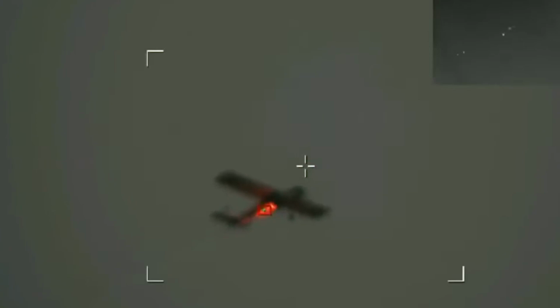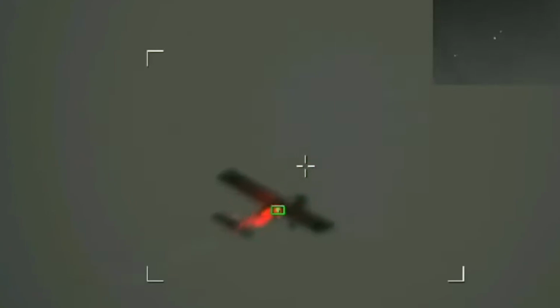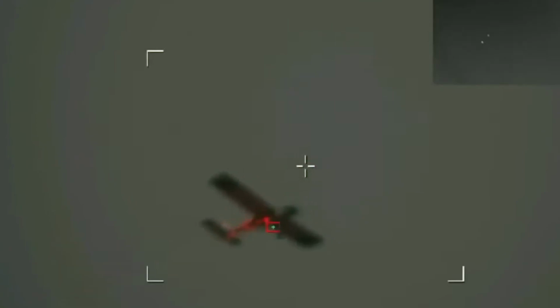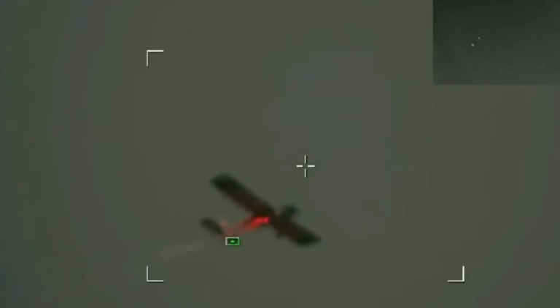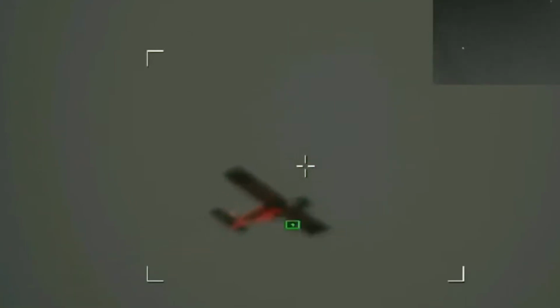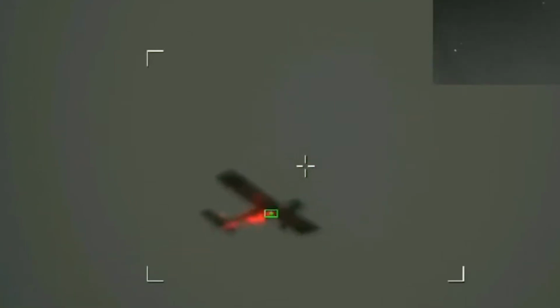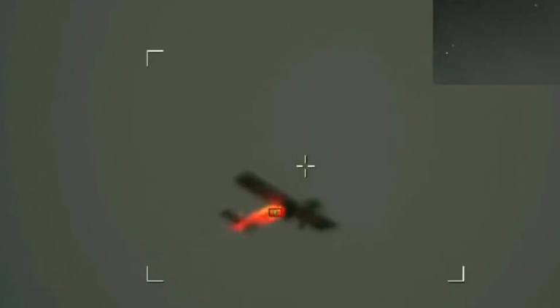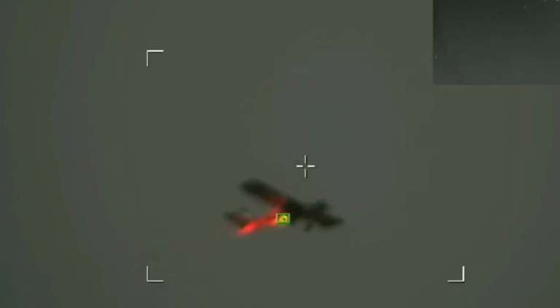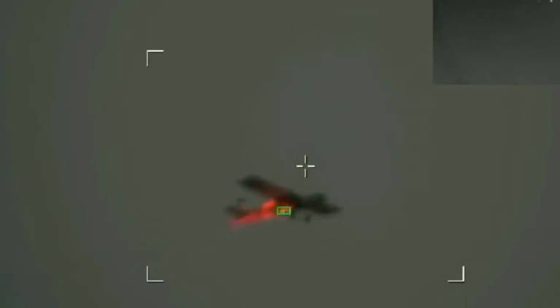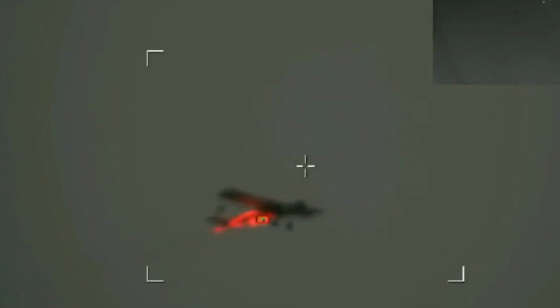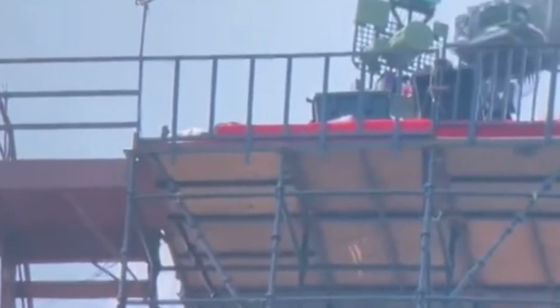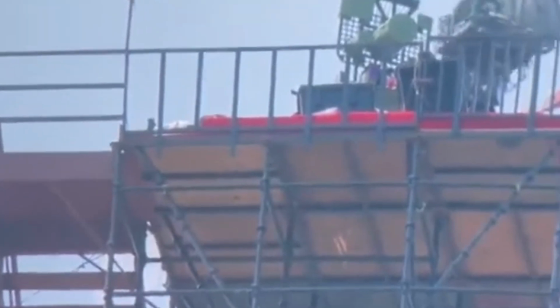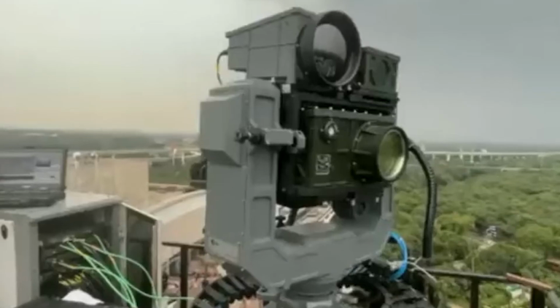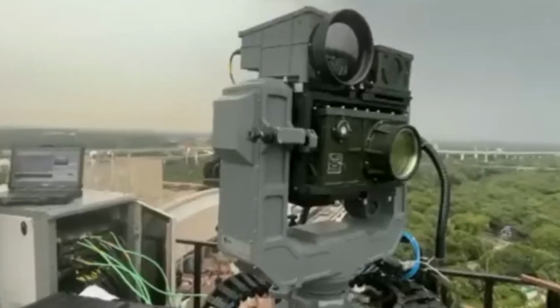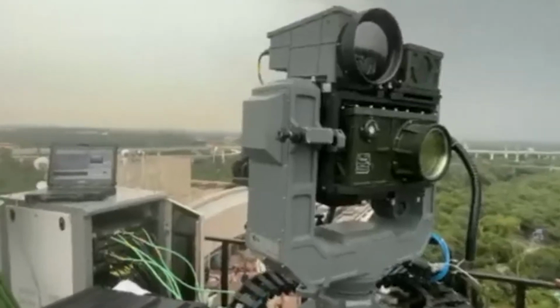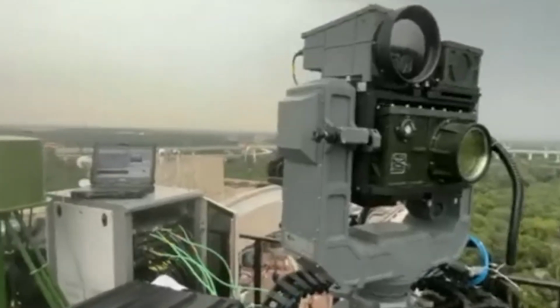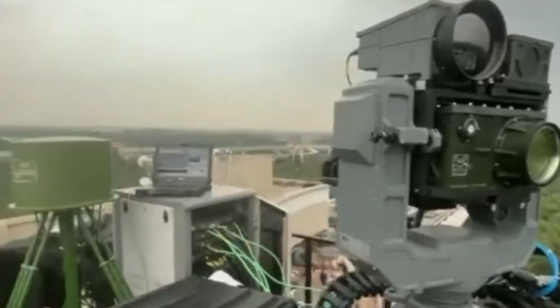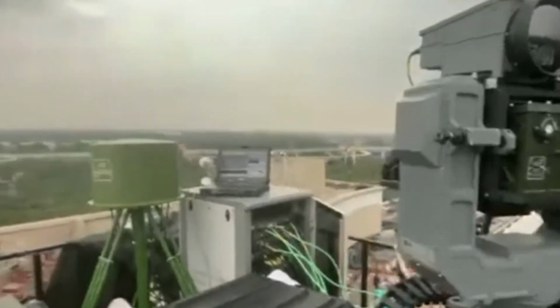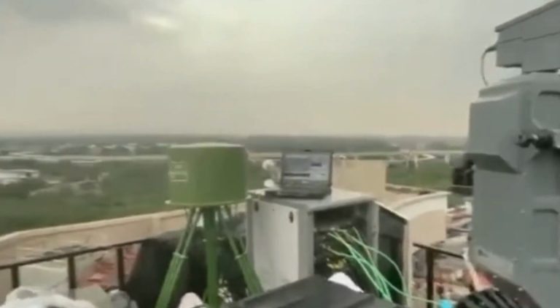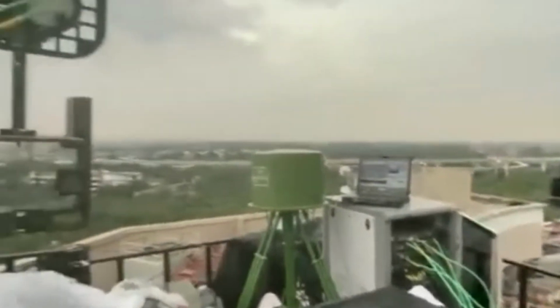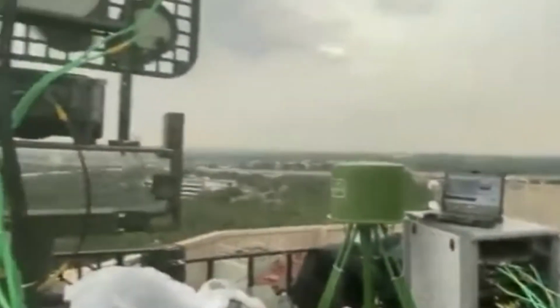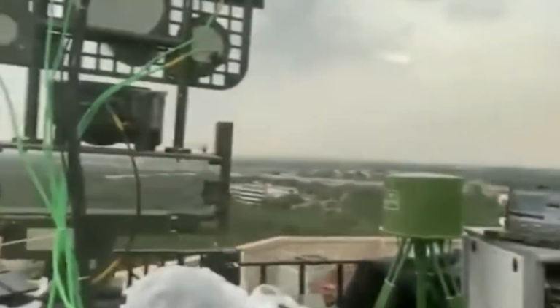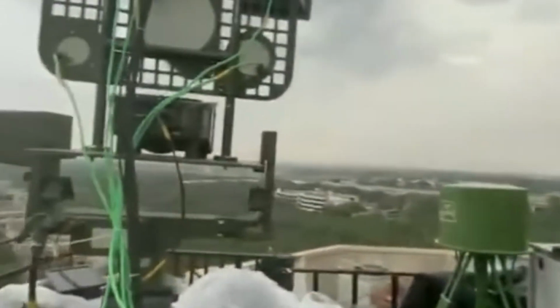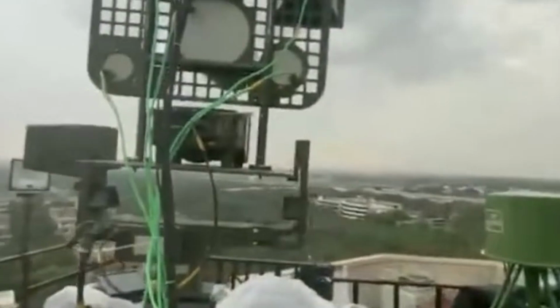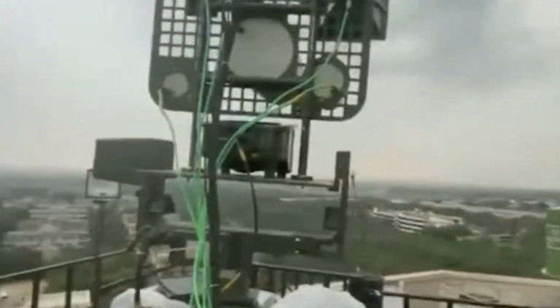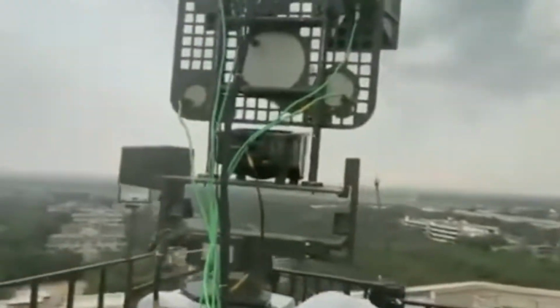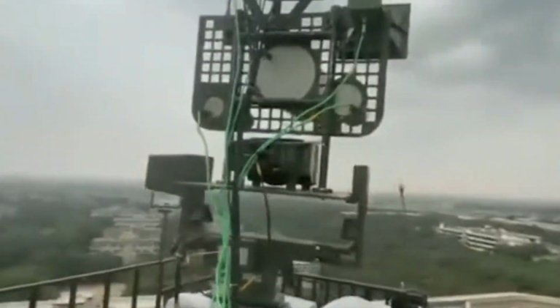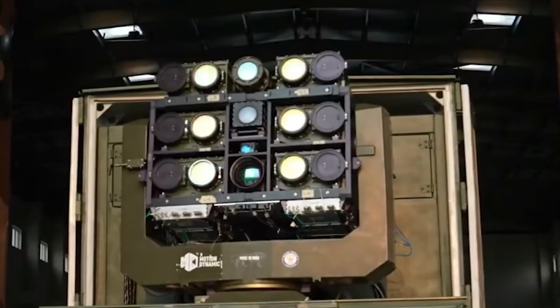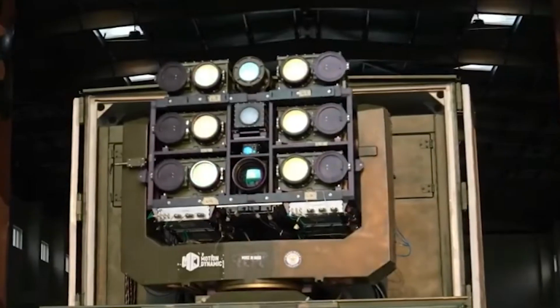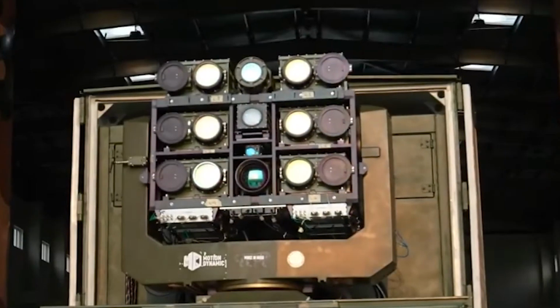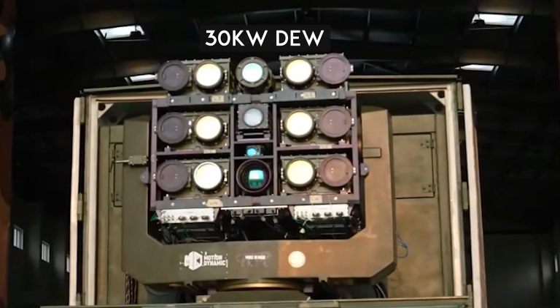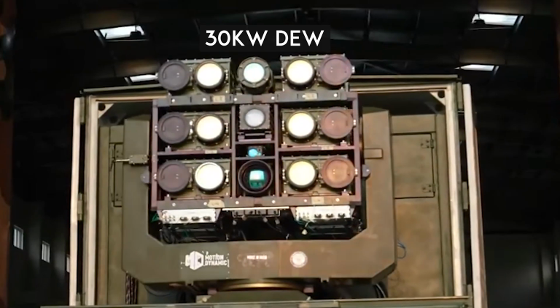The D4 system has been operationally proven, having been deployed during significant national events like the Republic Day and Independence Day celebrations in New Delhi.